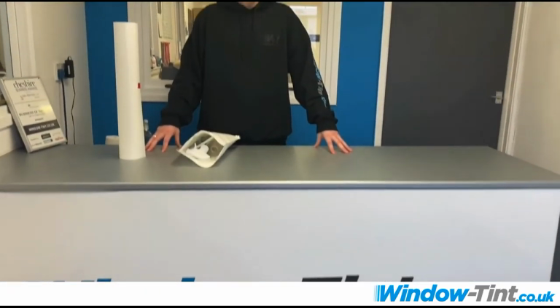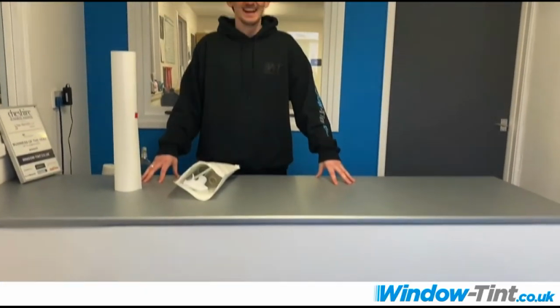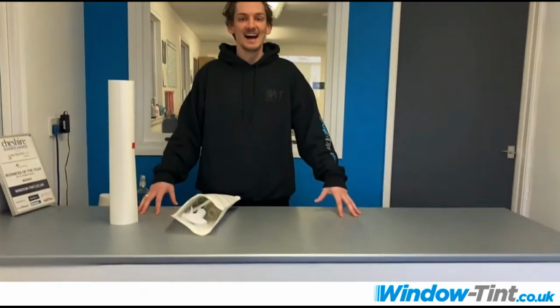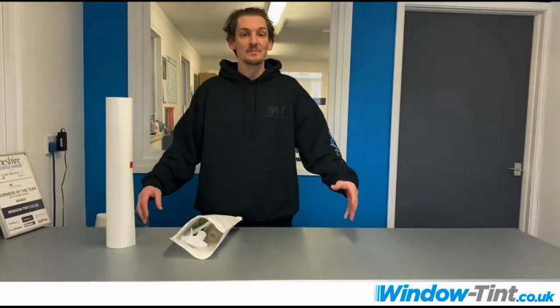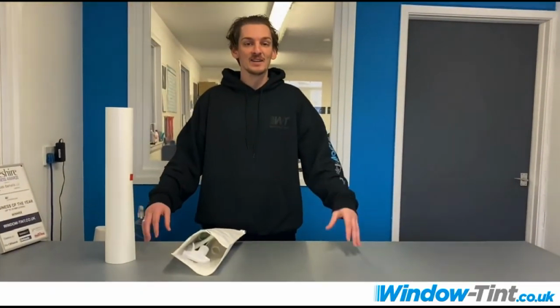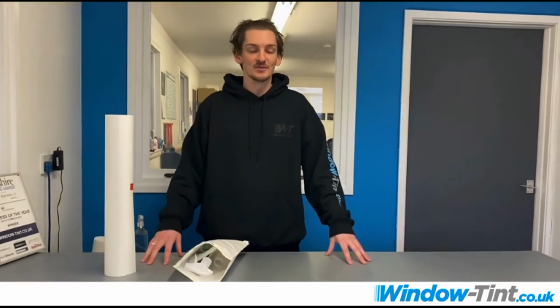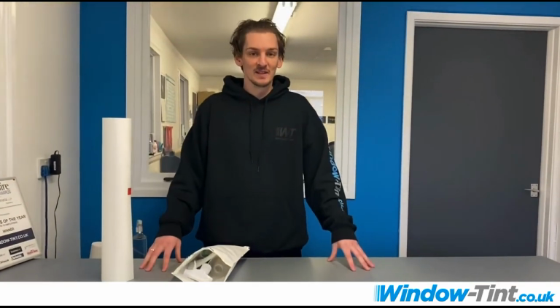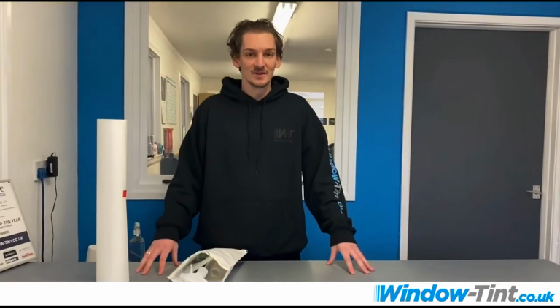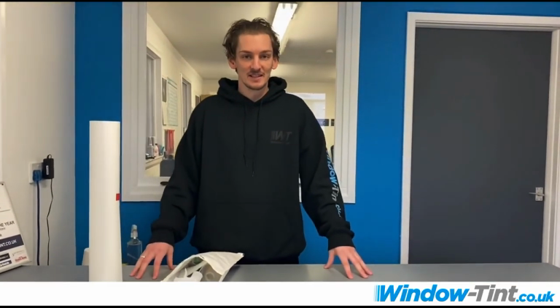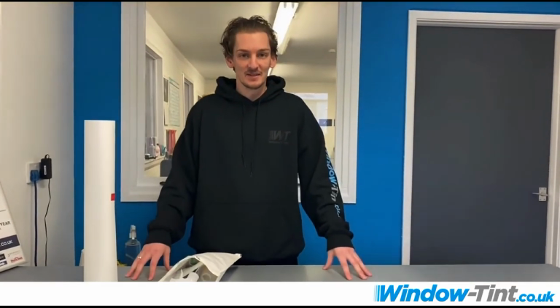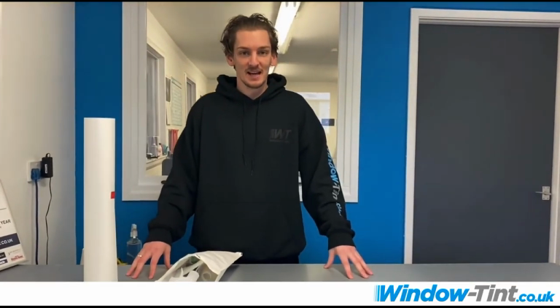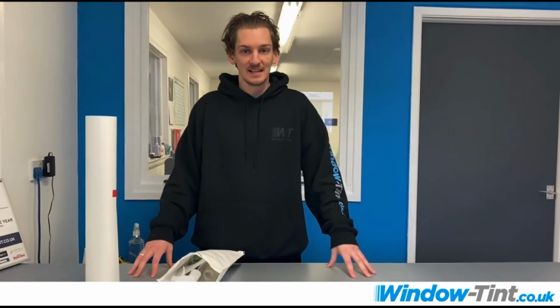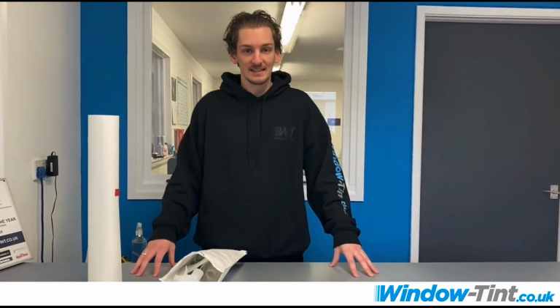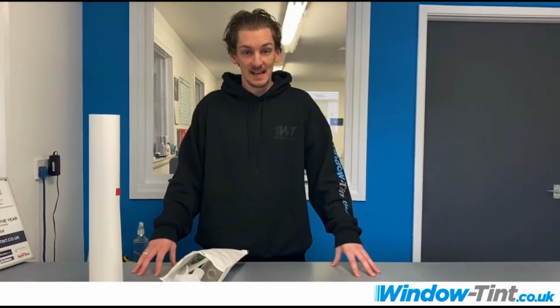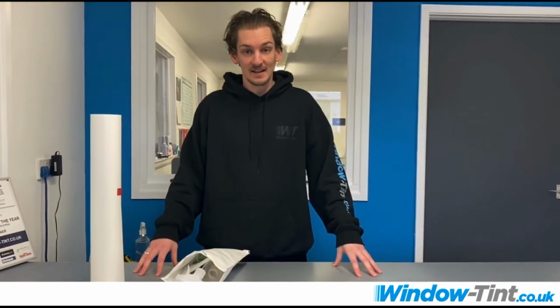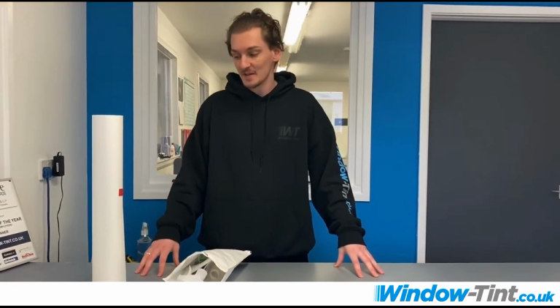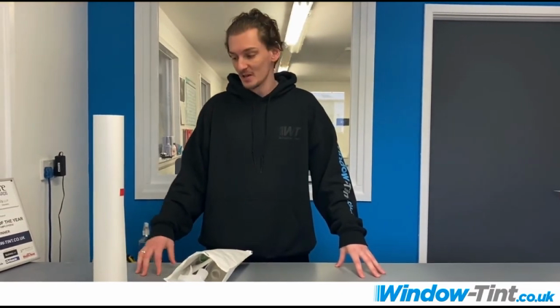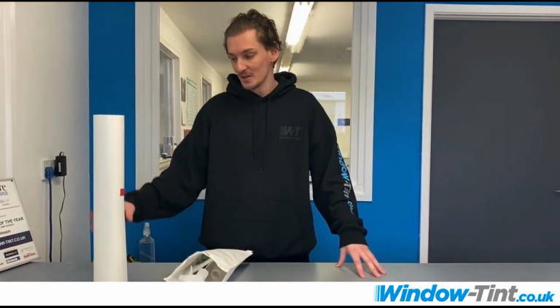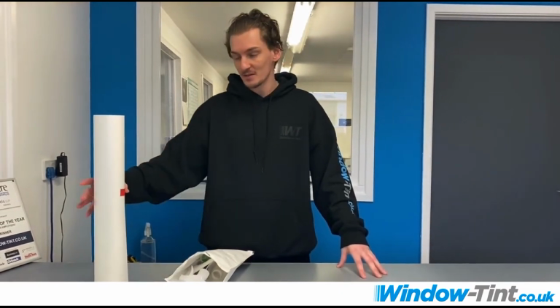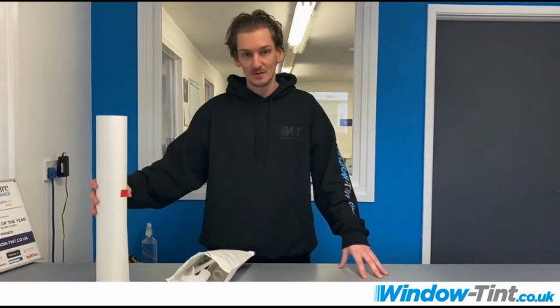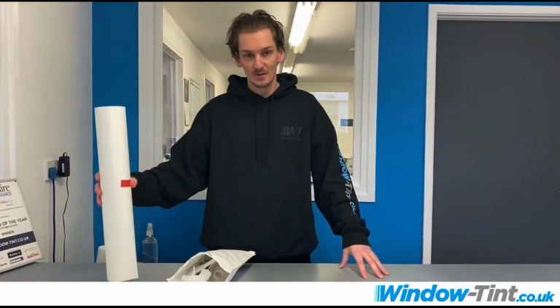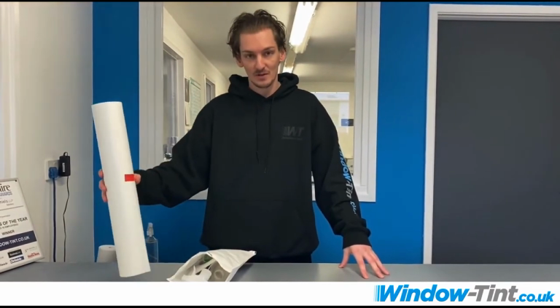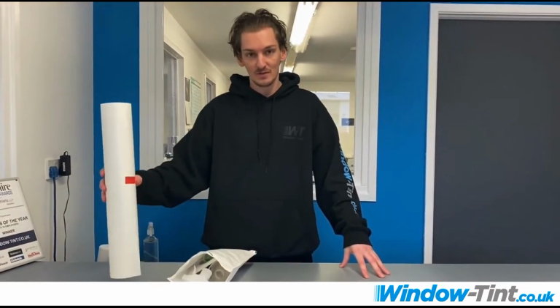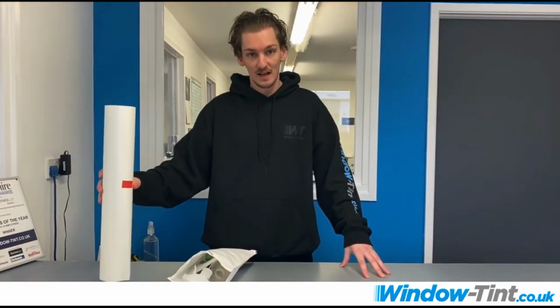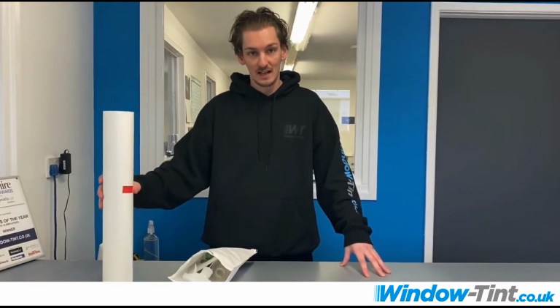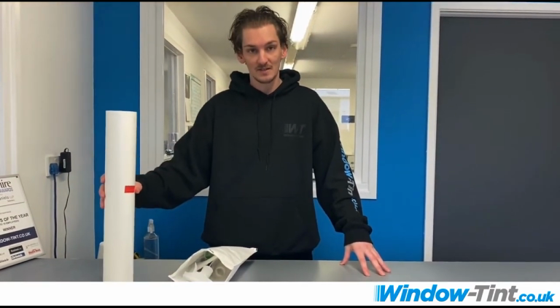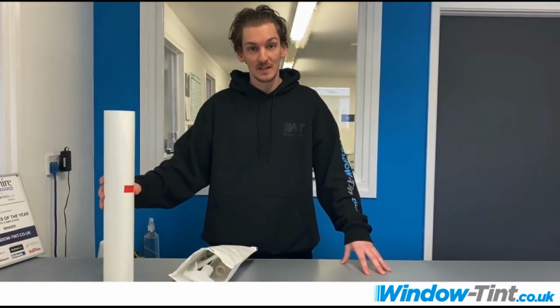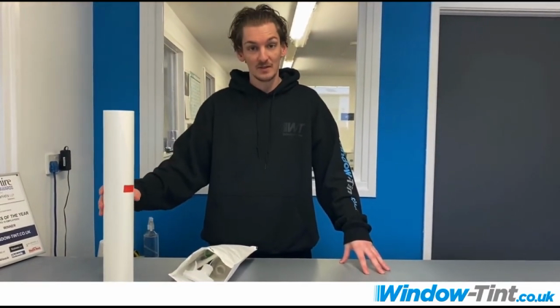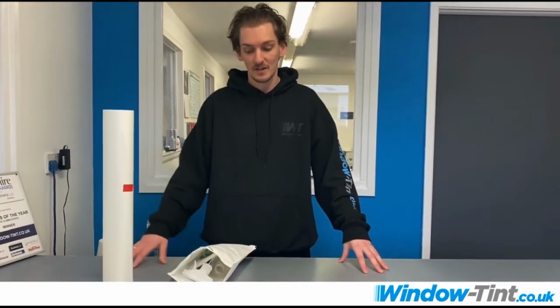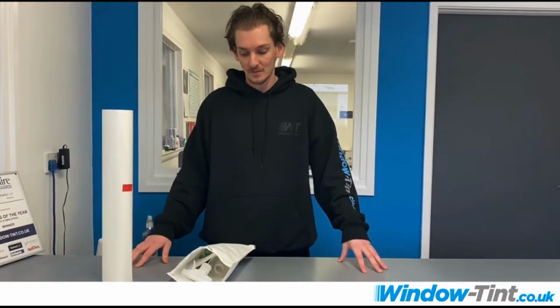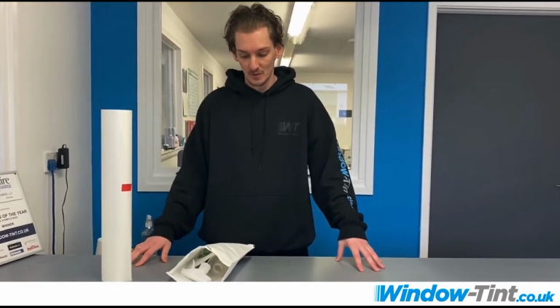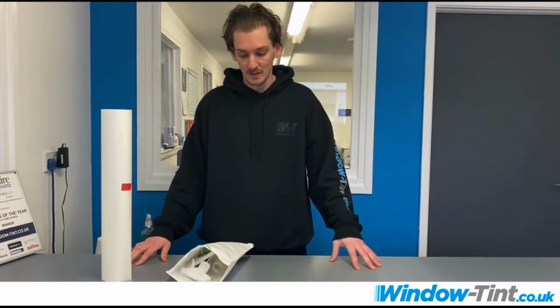Hi, I'm Michael from Window Tint UK. Today I'm going to be showing you how to install your flat glass window film to your windows.